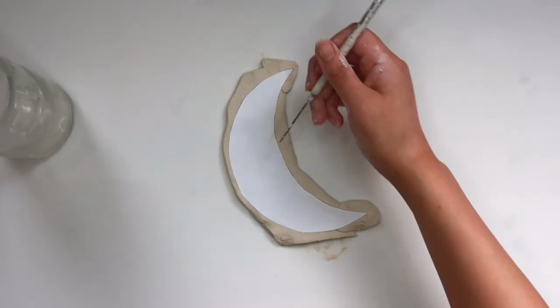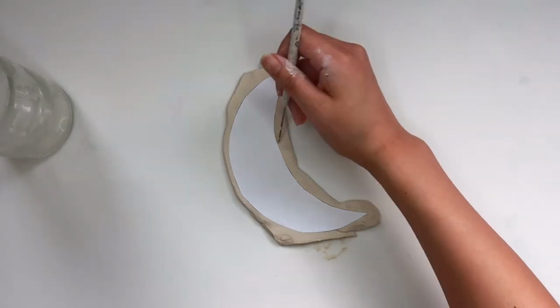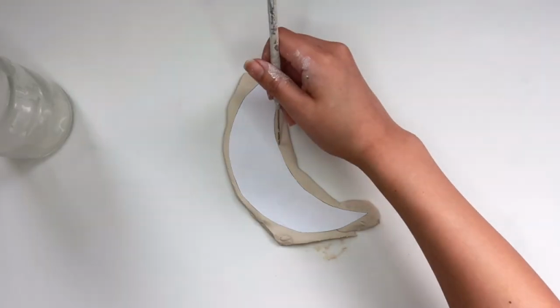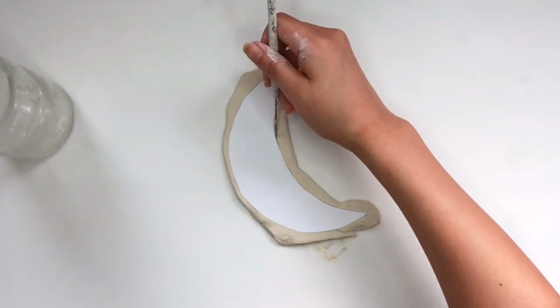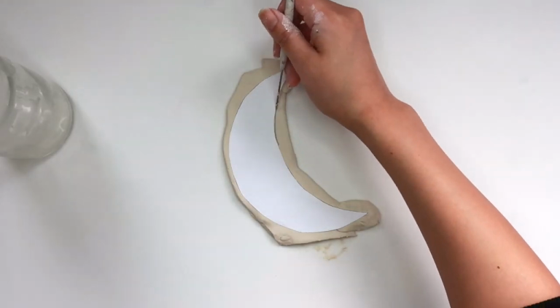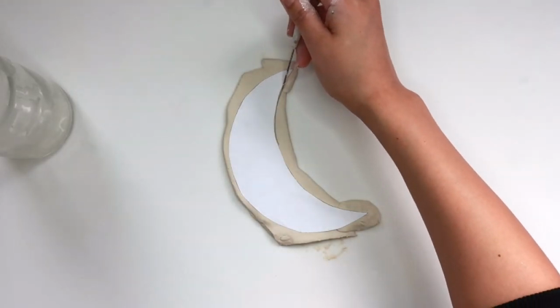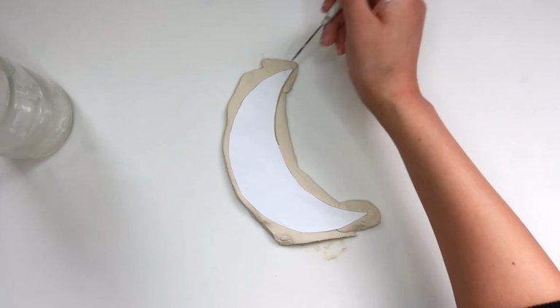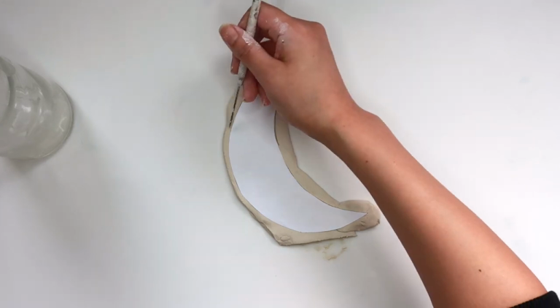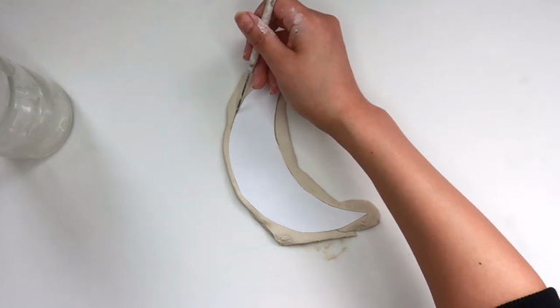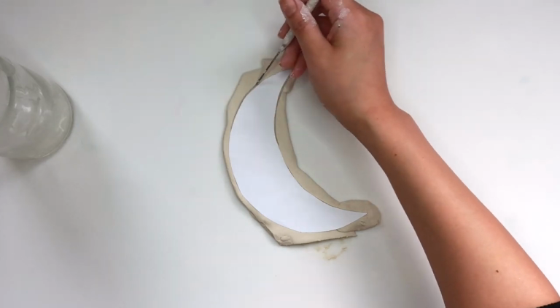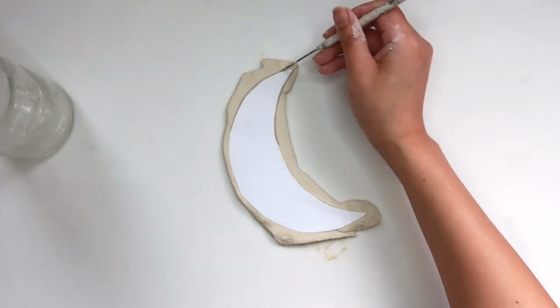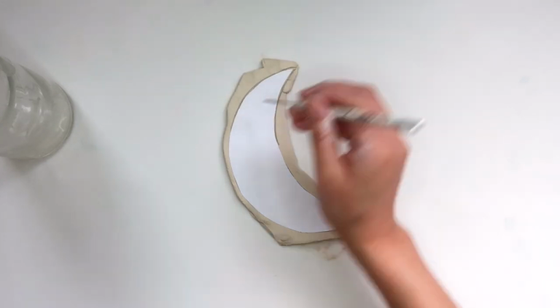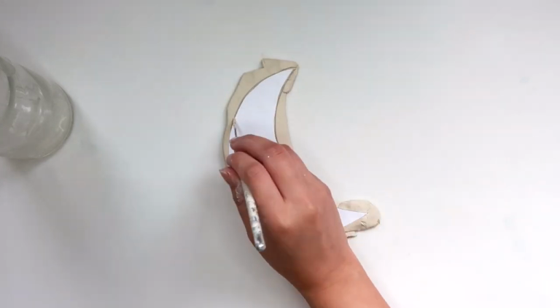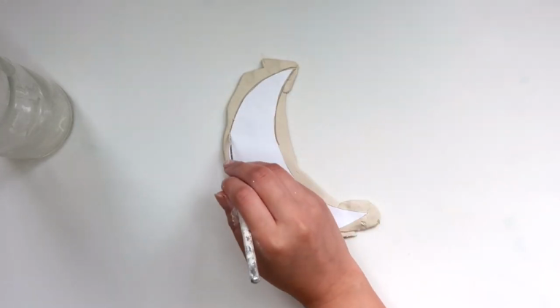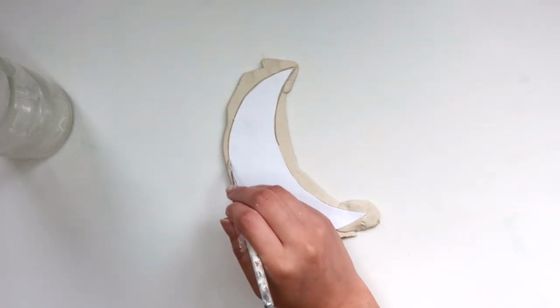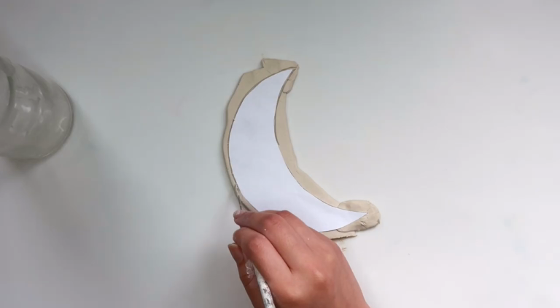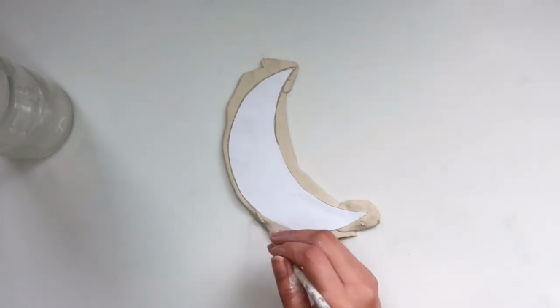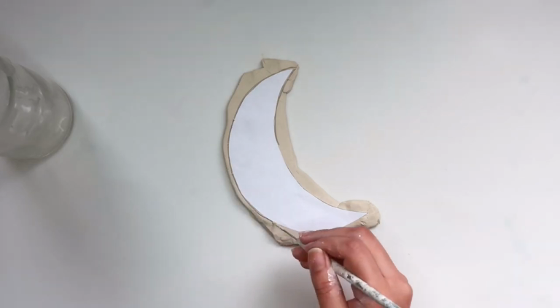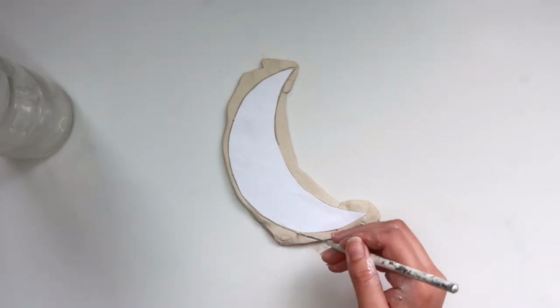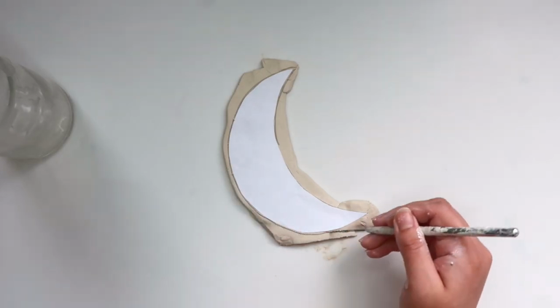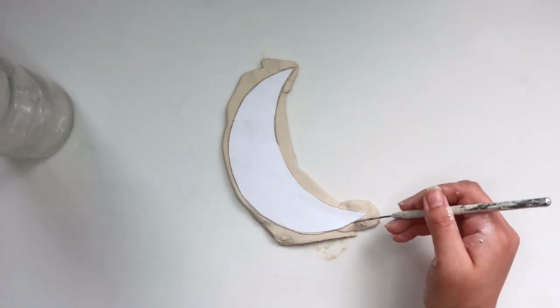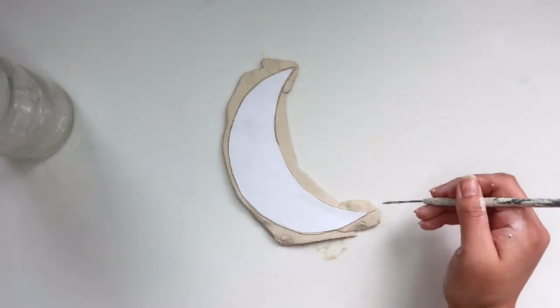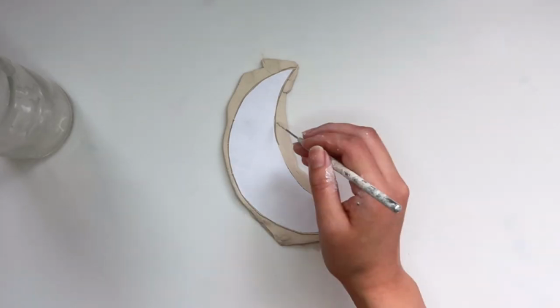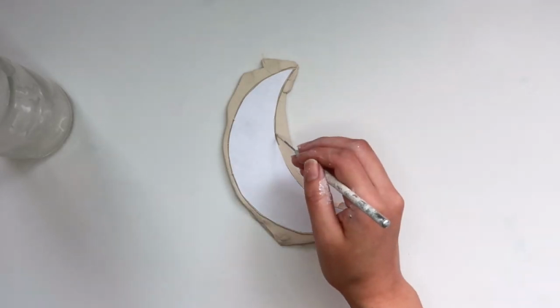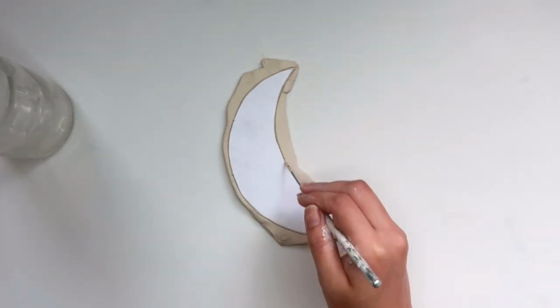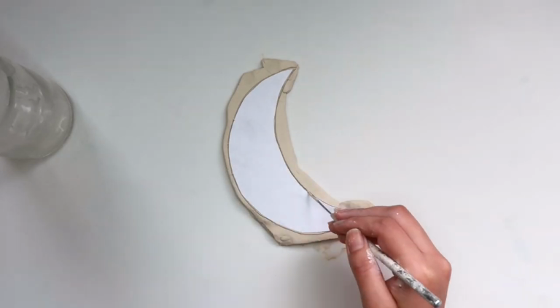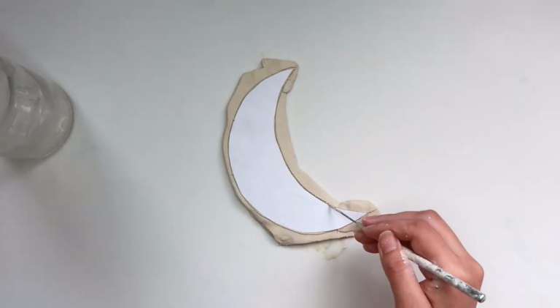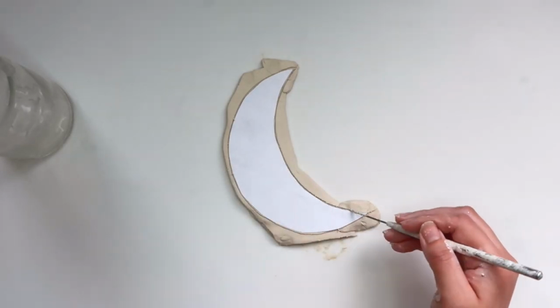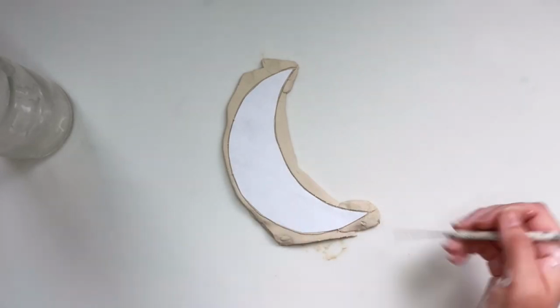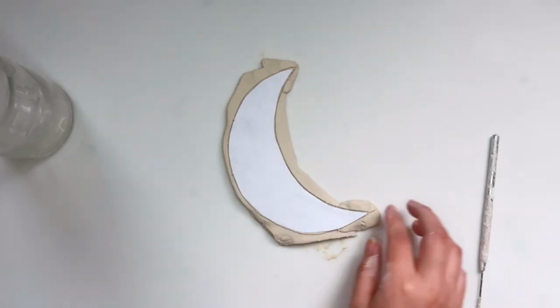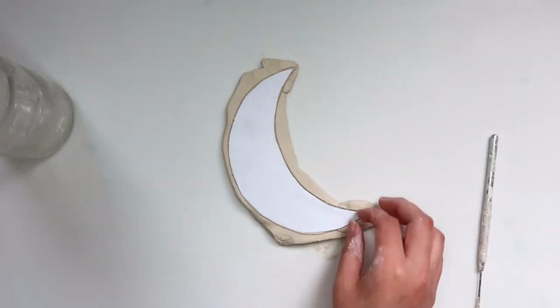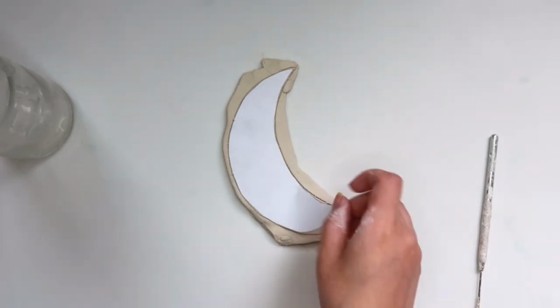We're going to do the exact same thing we just did — trace out your shape and then fully cut it out.